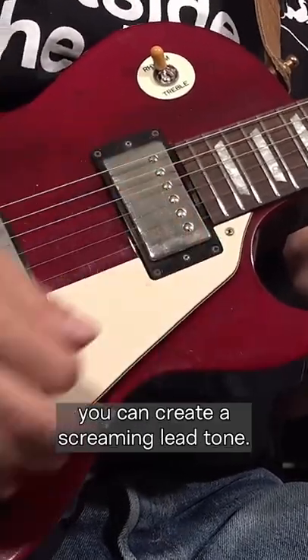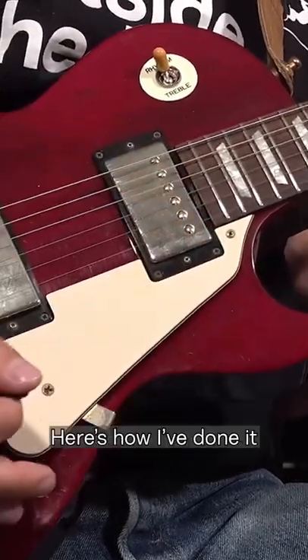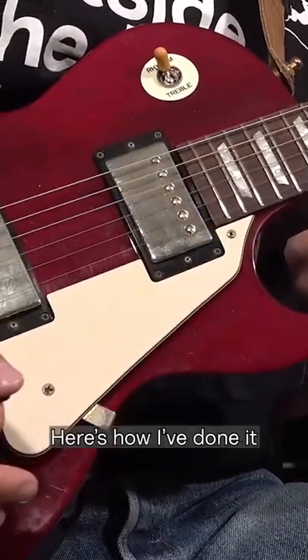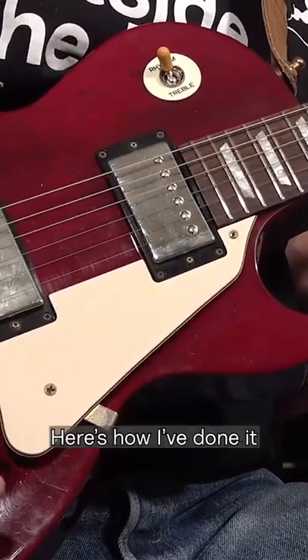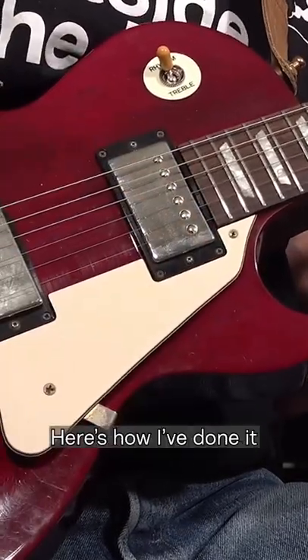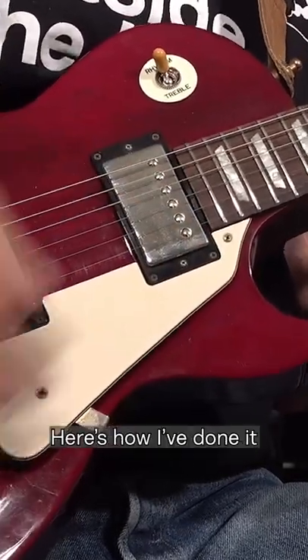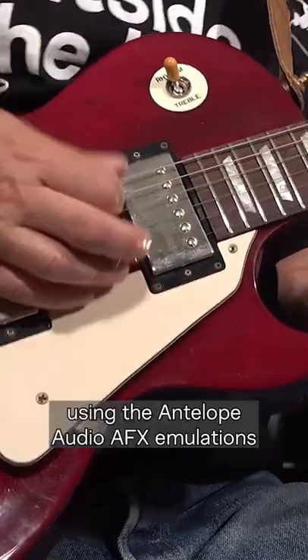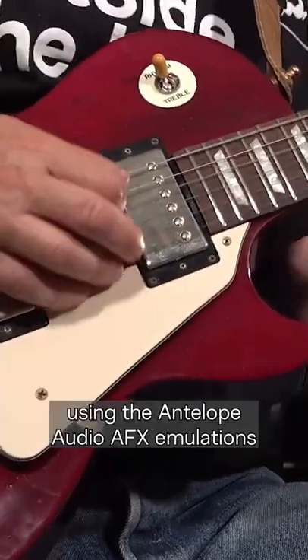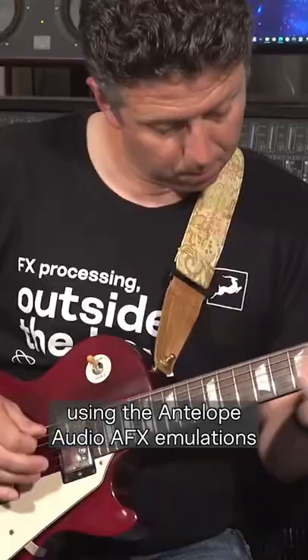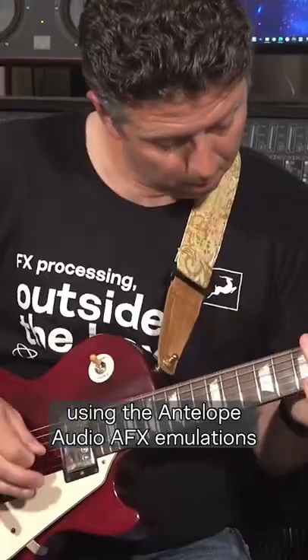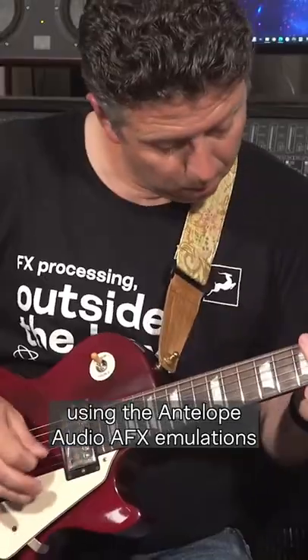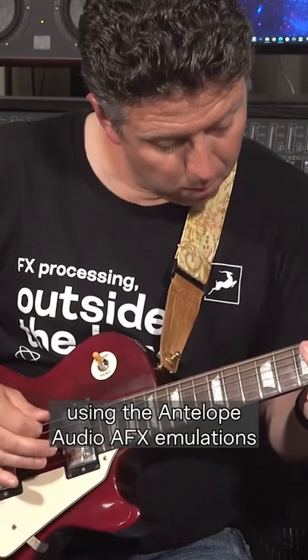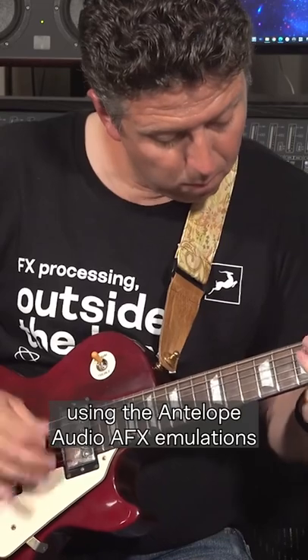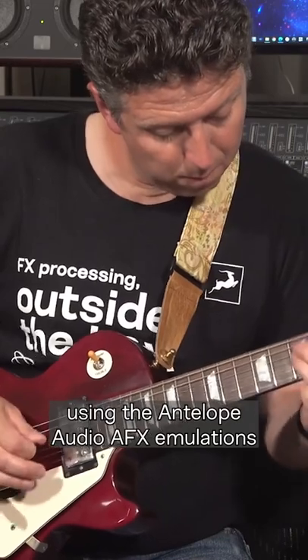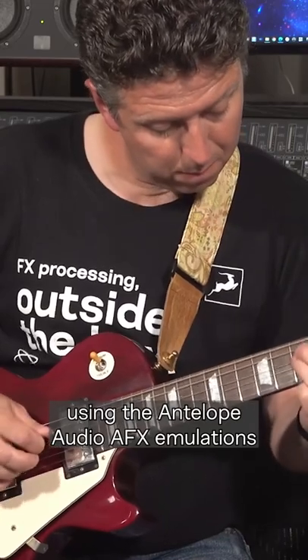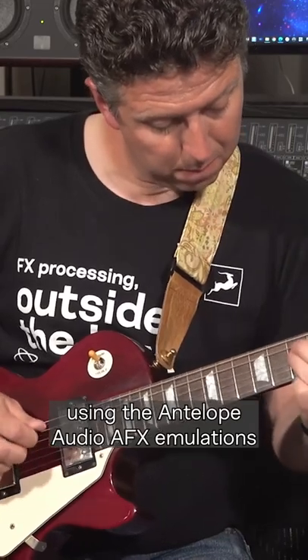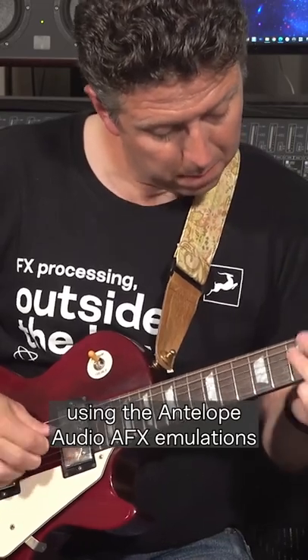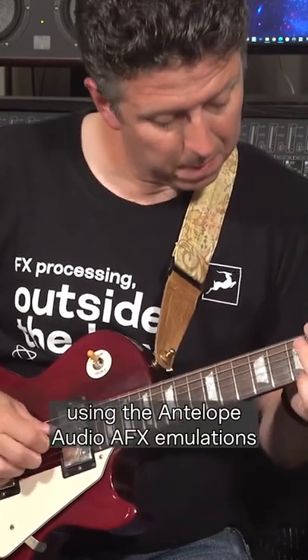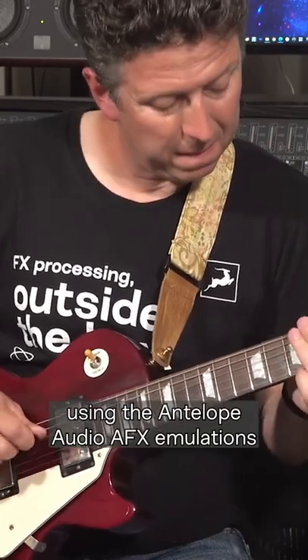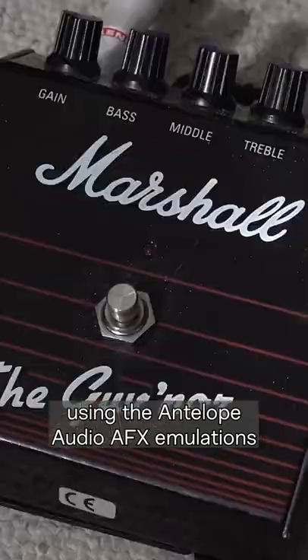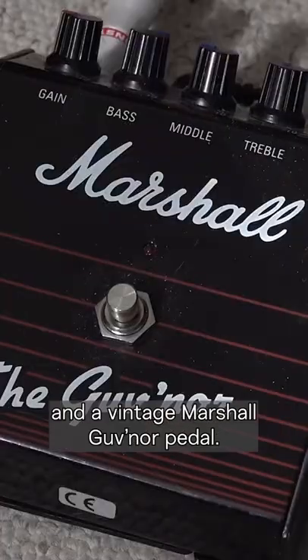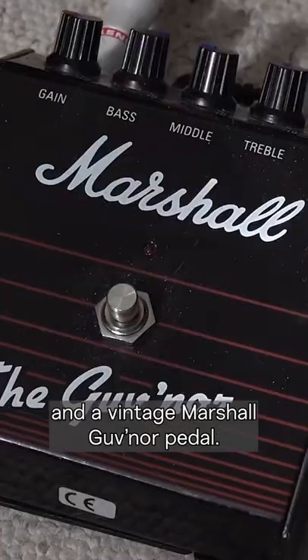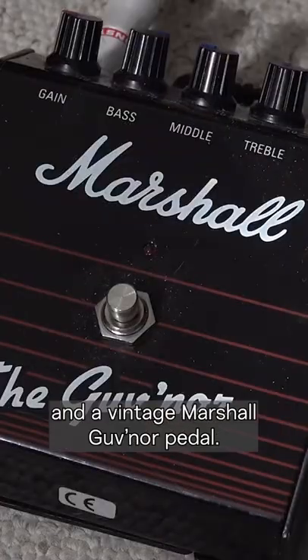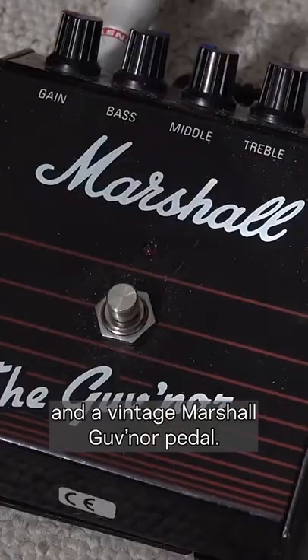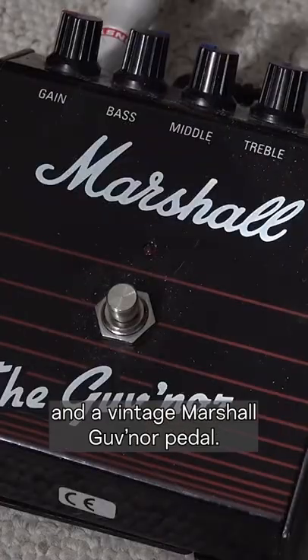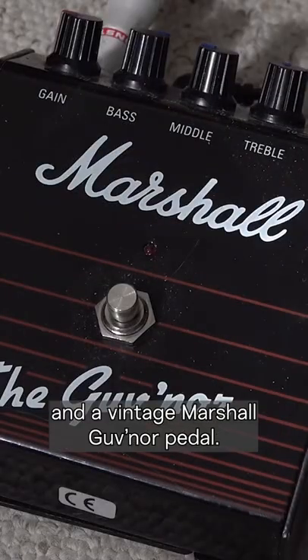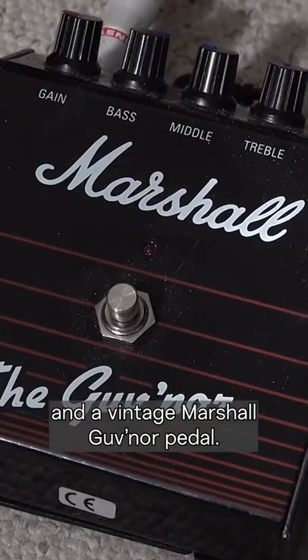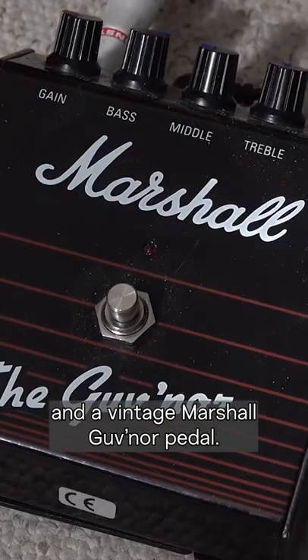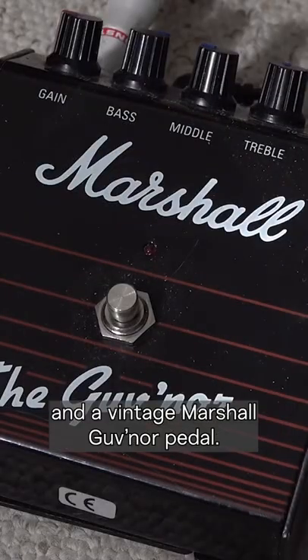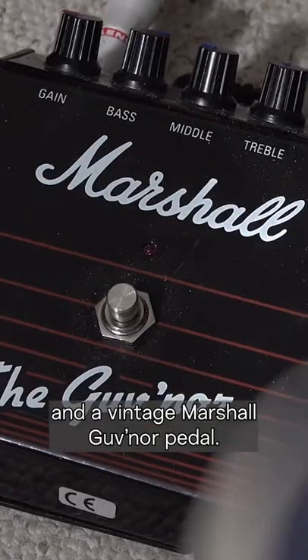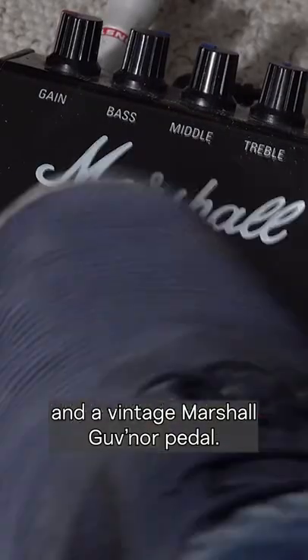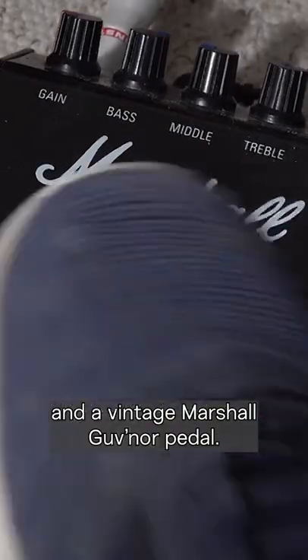Here's how I've done it using the Antelope Audio AFX emulations and a vintage Marshall Guvernor pedal.